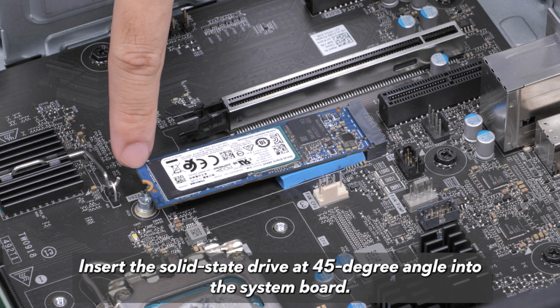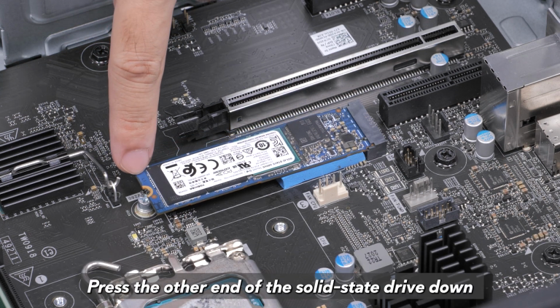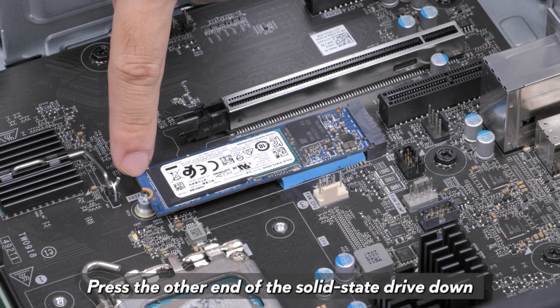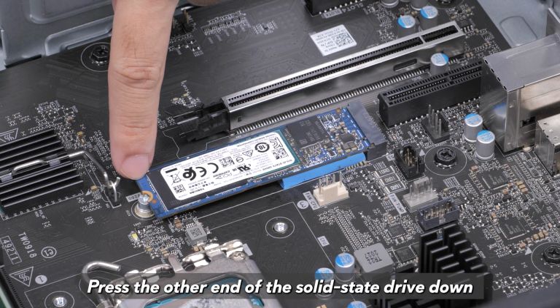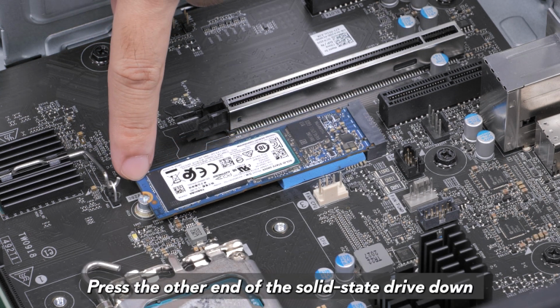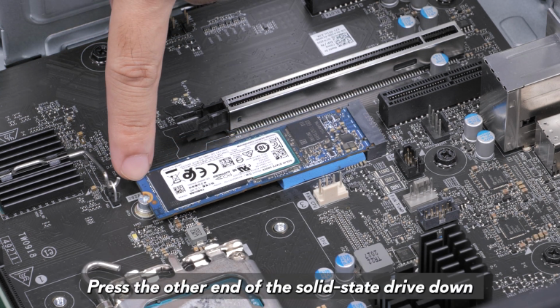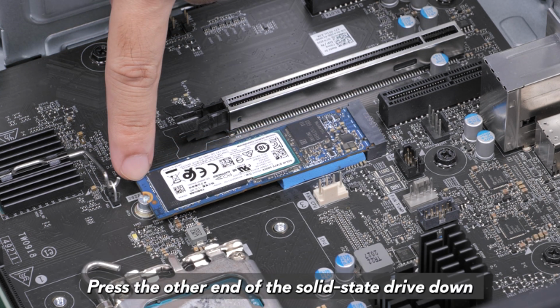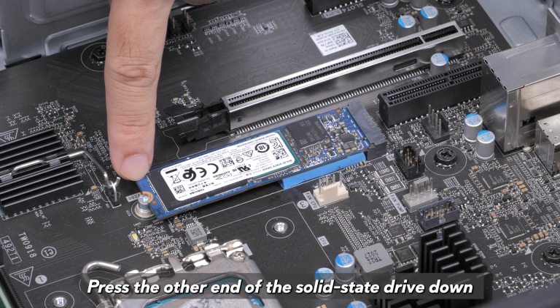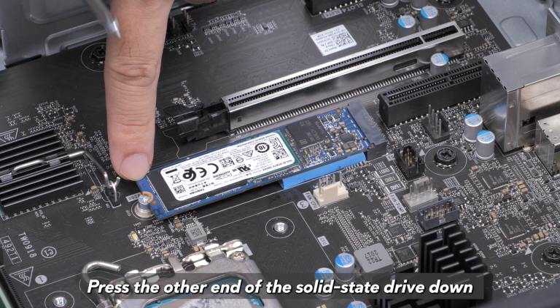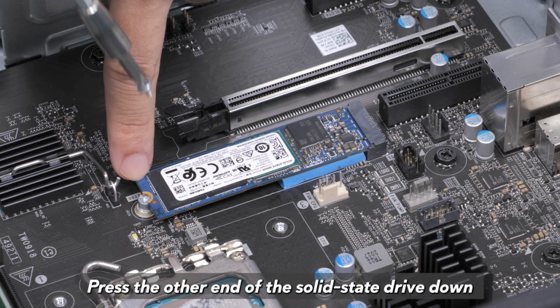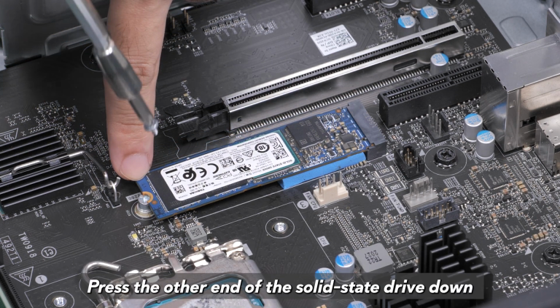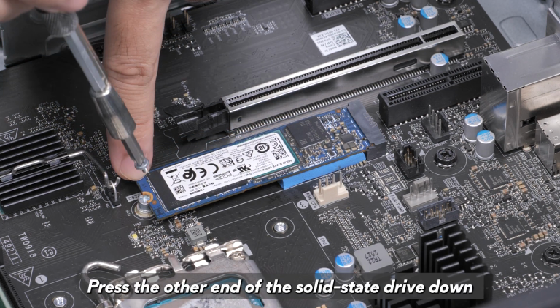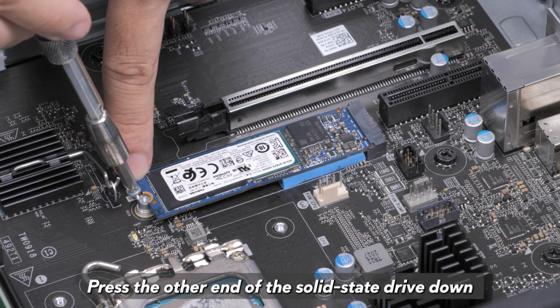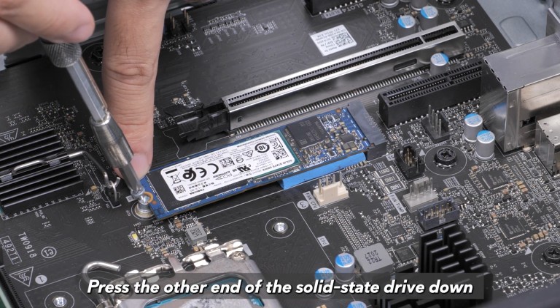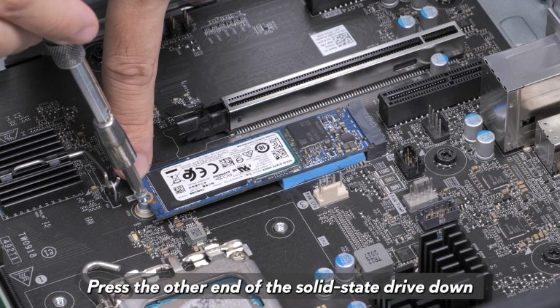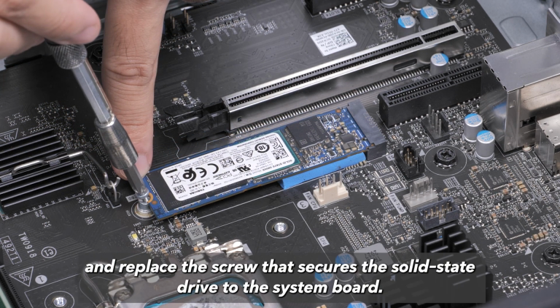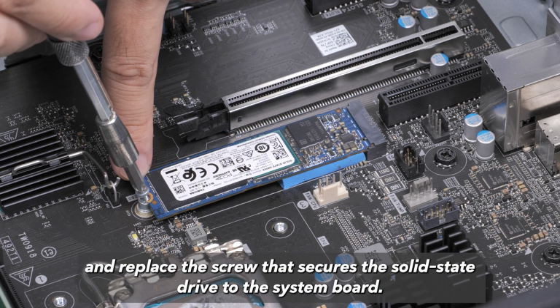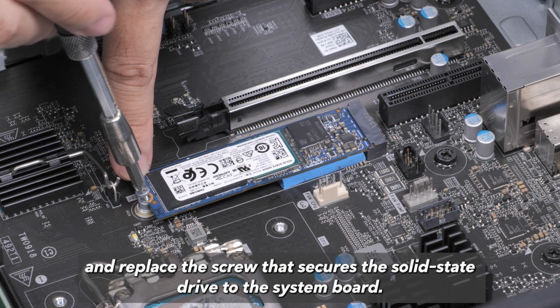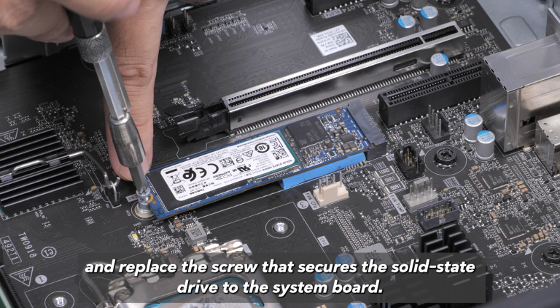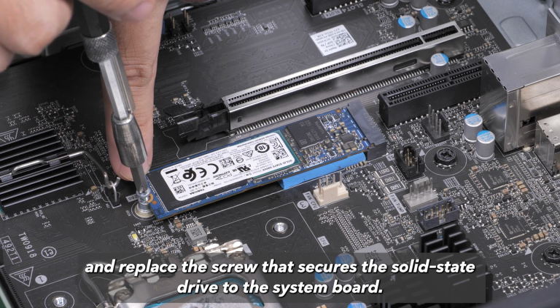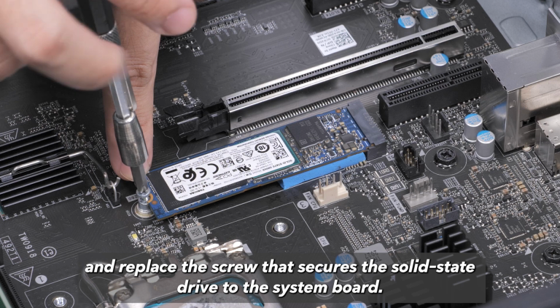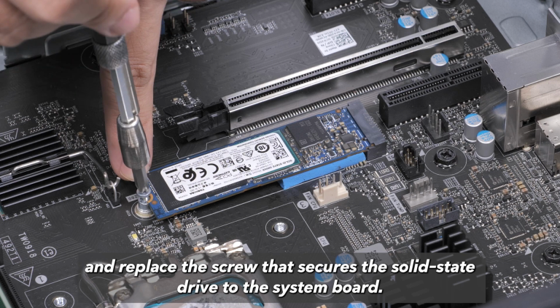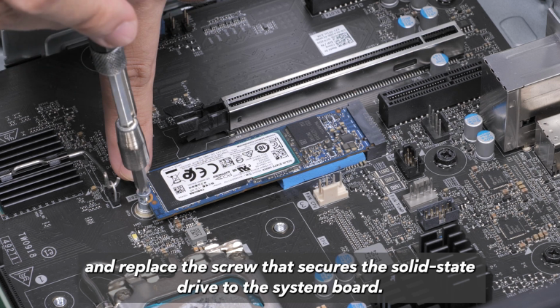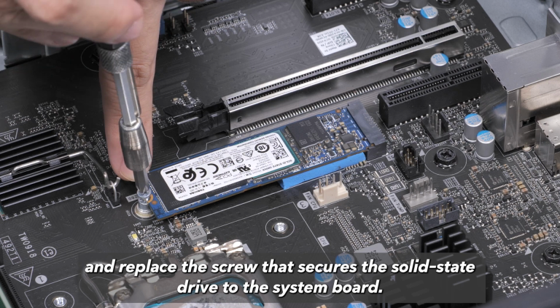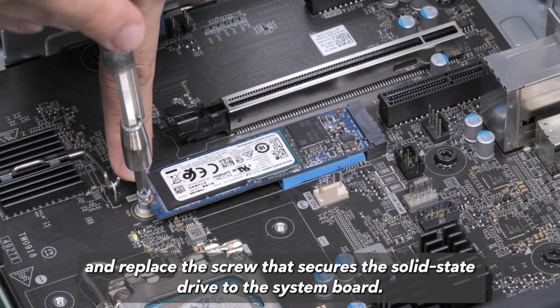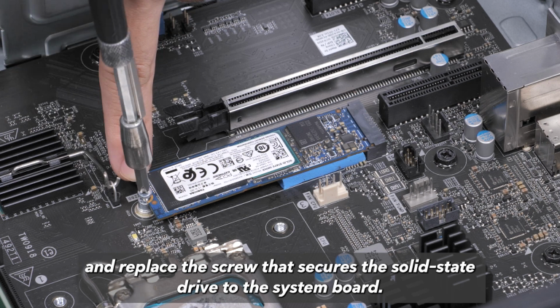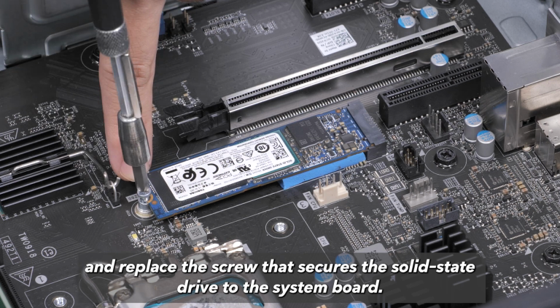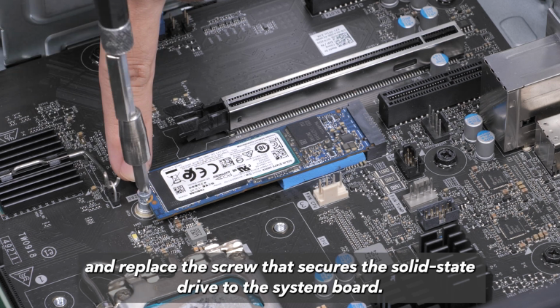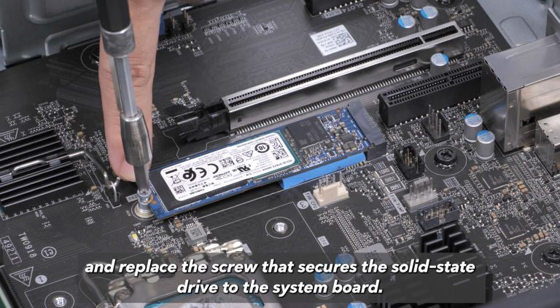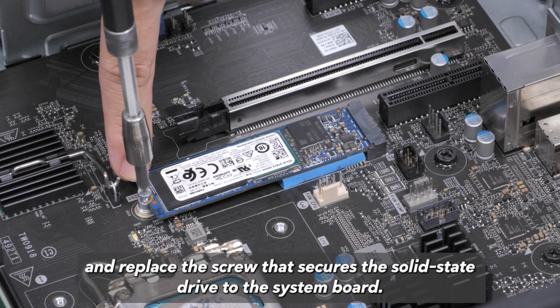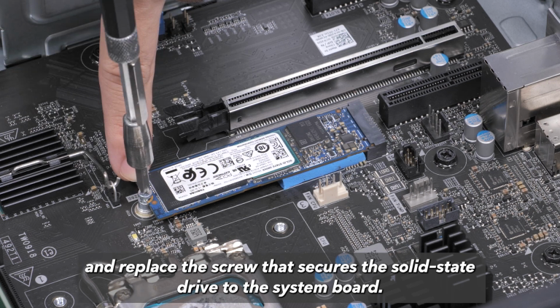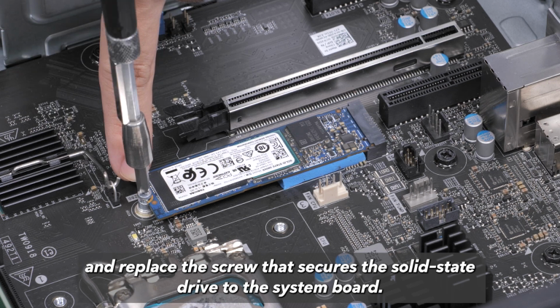Press the other end of the solid-state drive down and replace the screw that secures the solid-state drive to the system board.